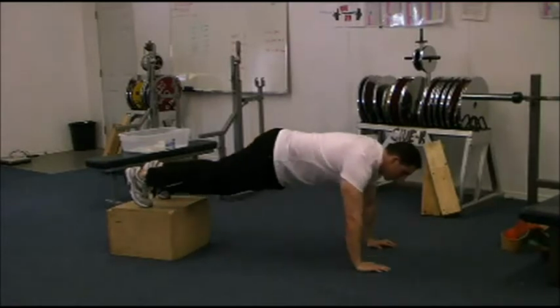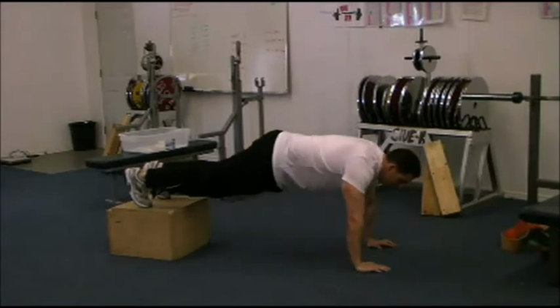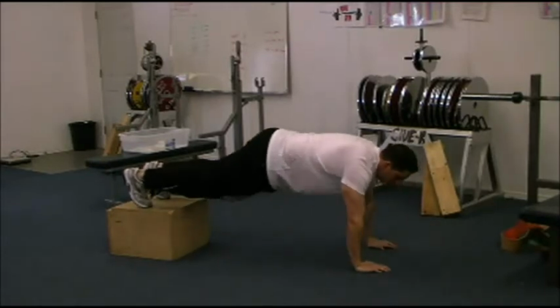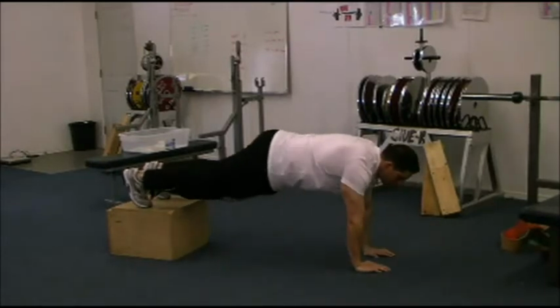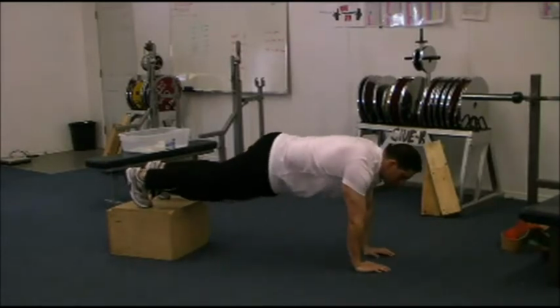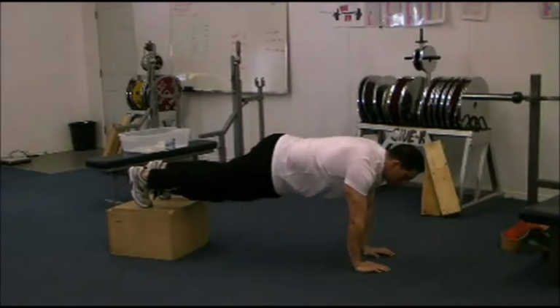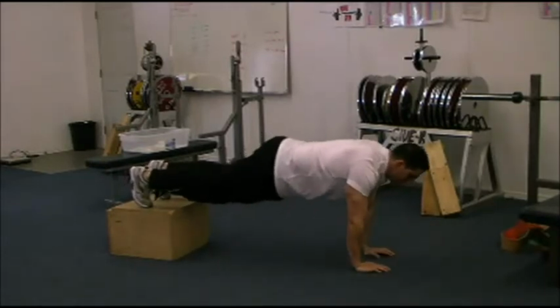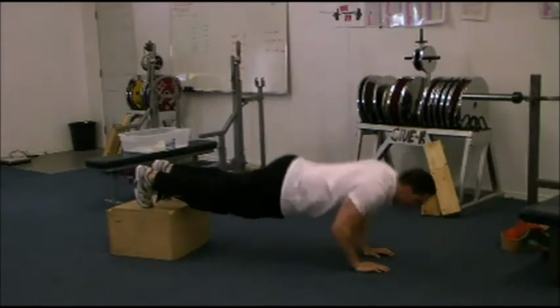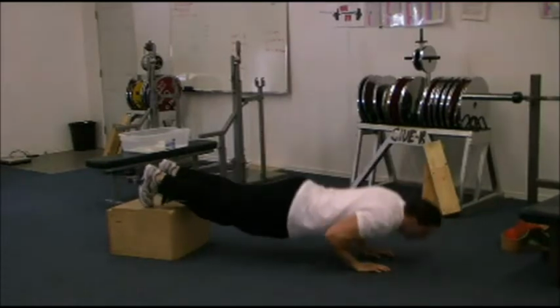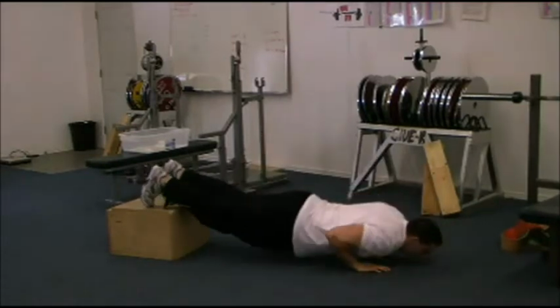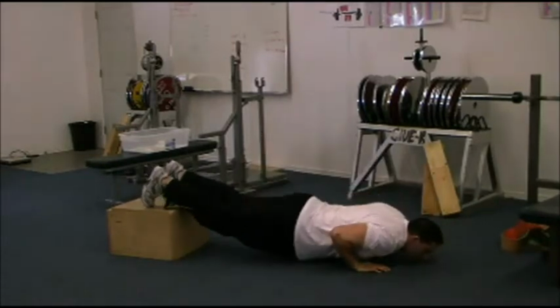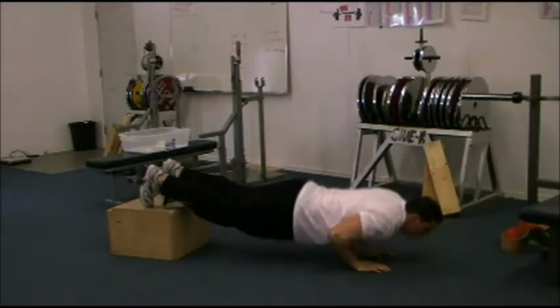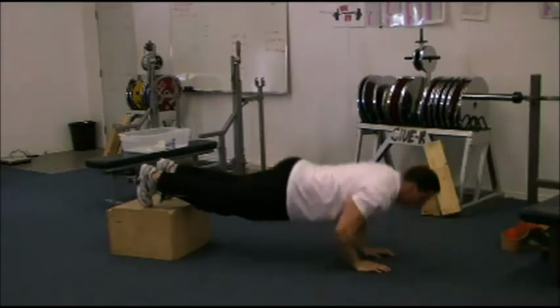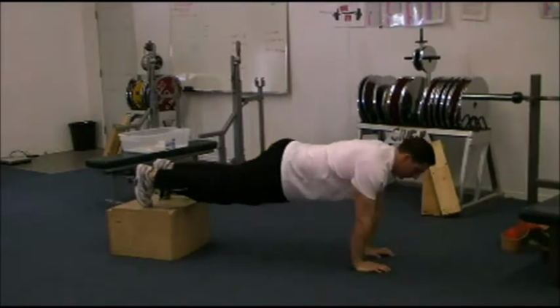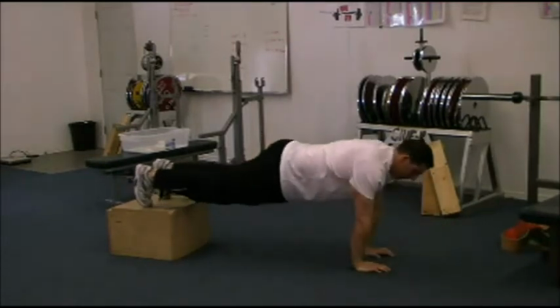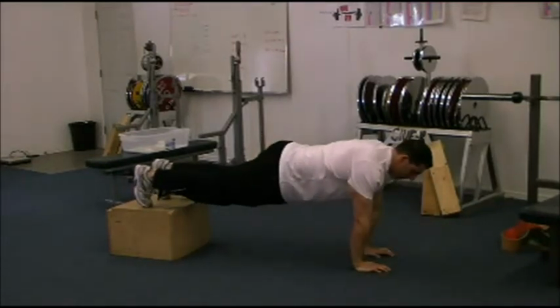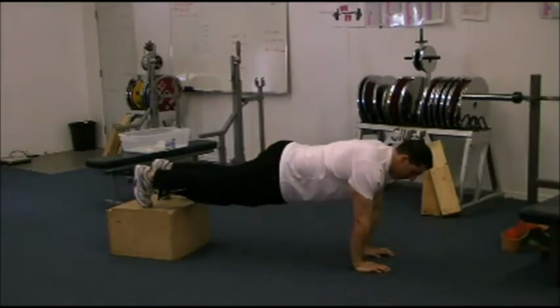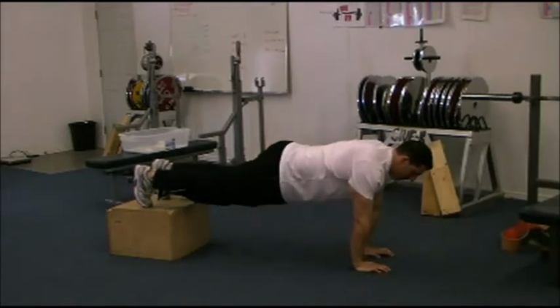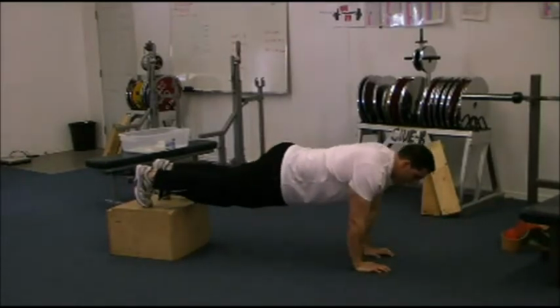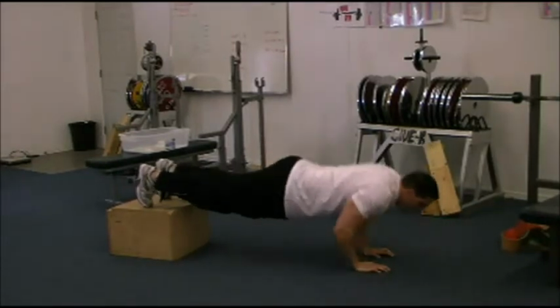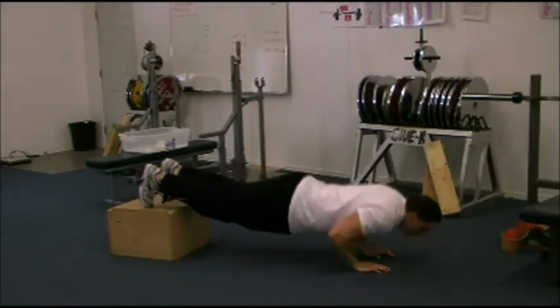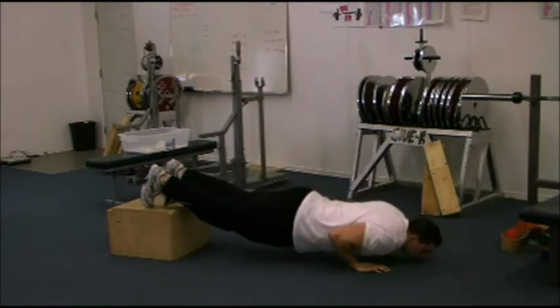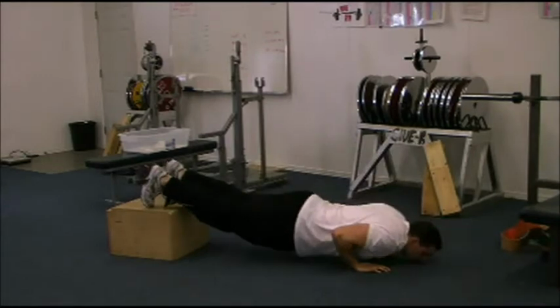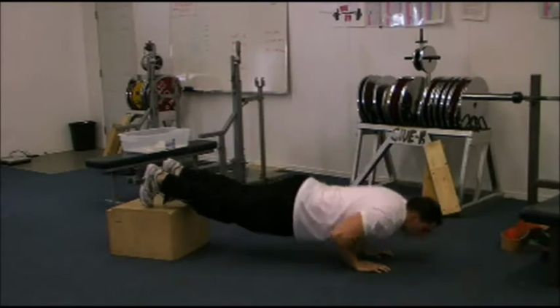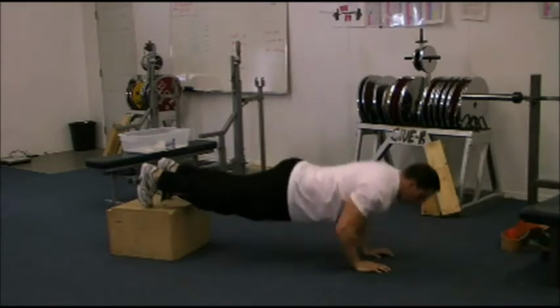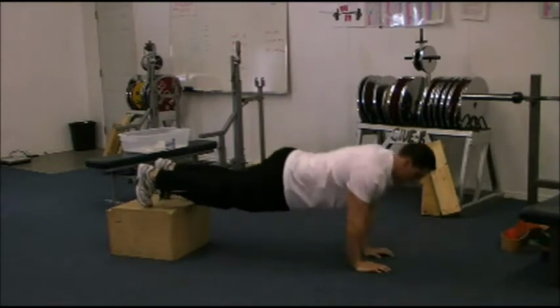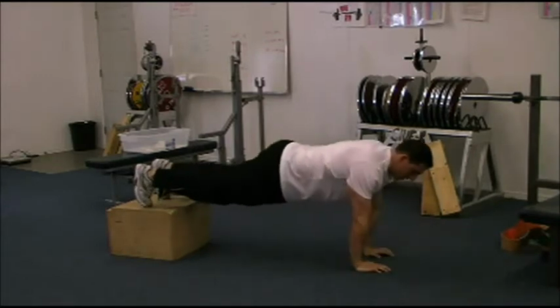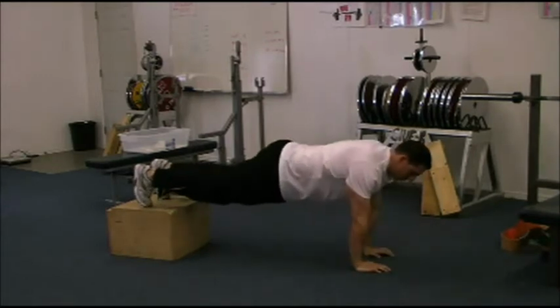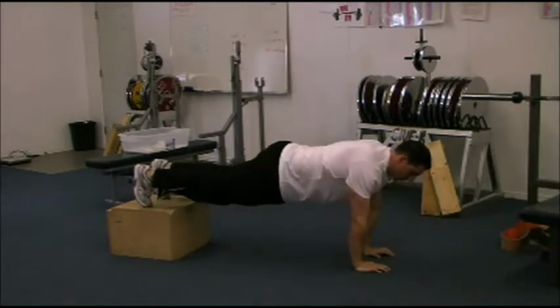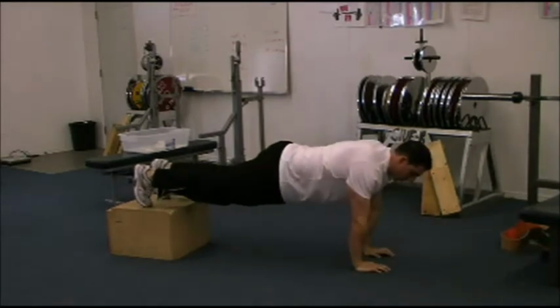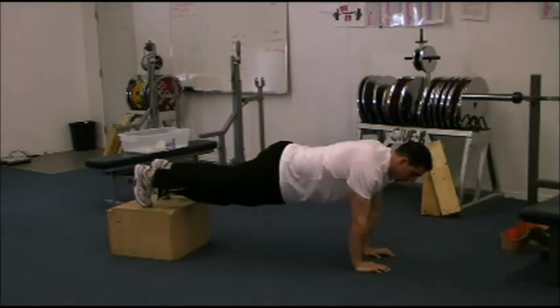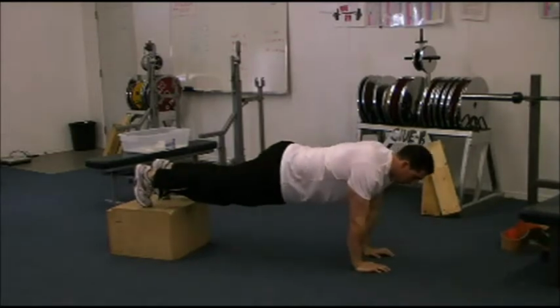Now the decline close-hands push-up: hands under your shoulders, keep your elbows tight to your body.